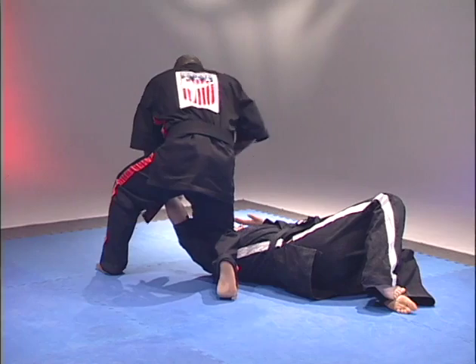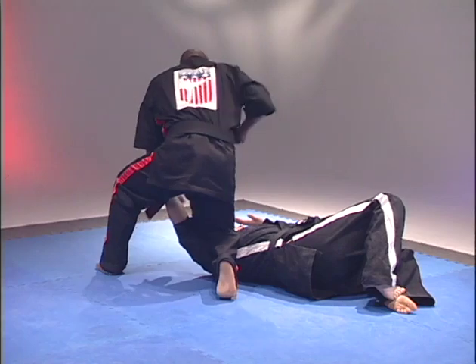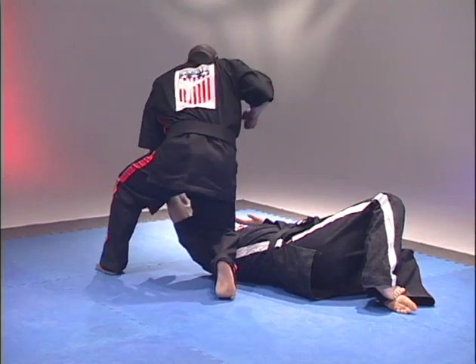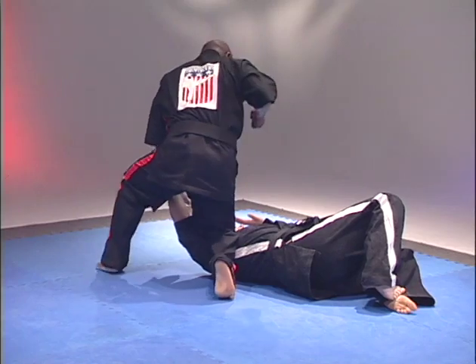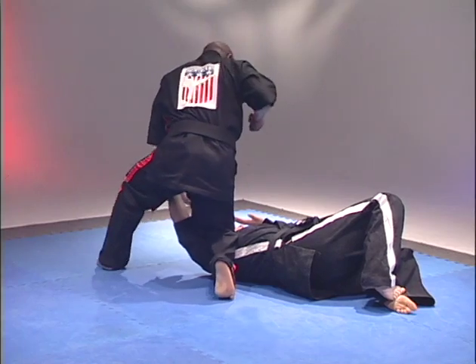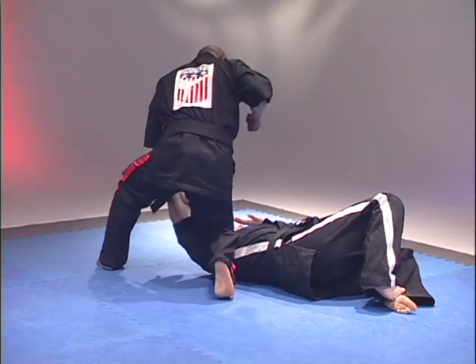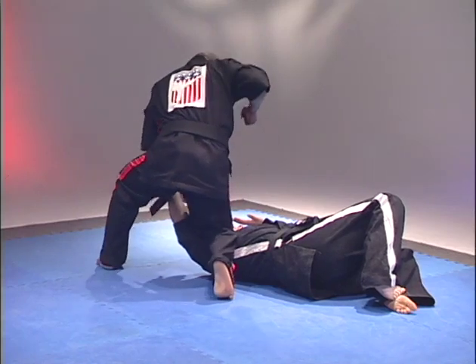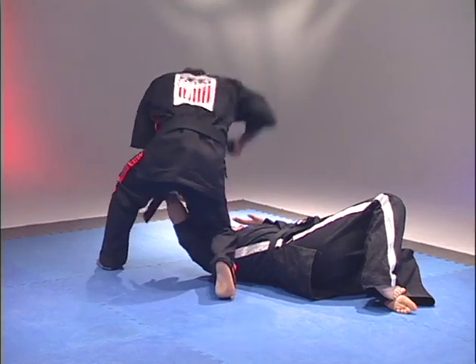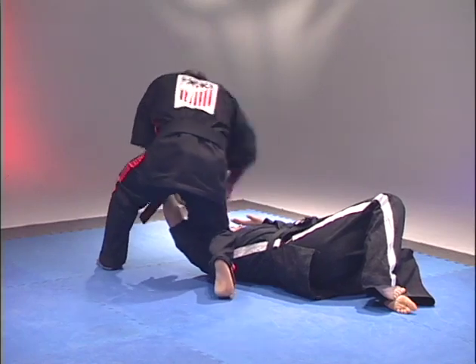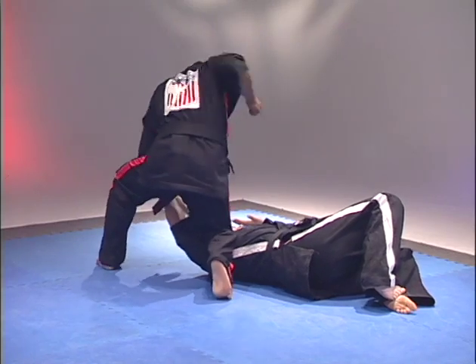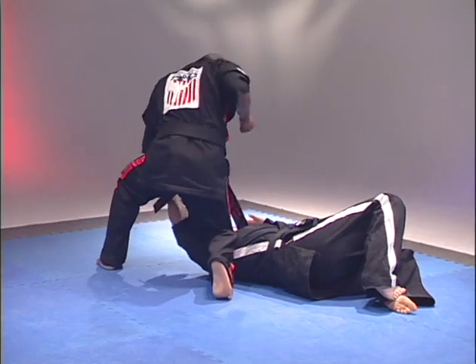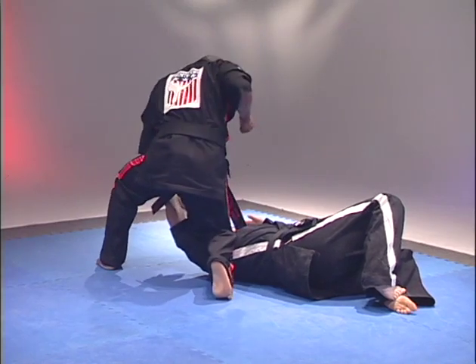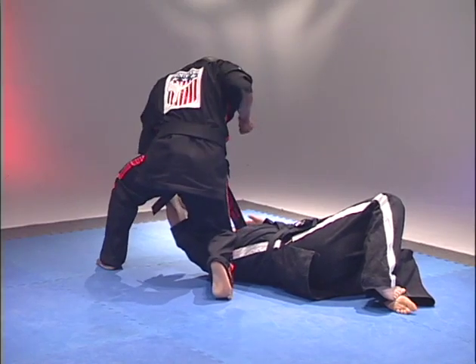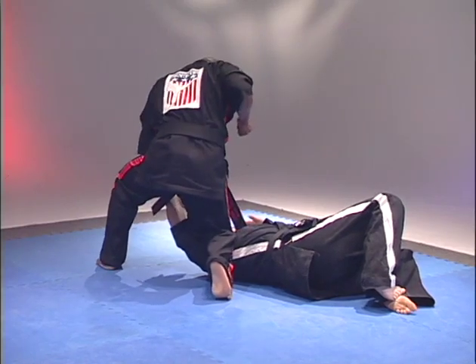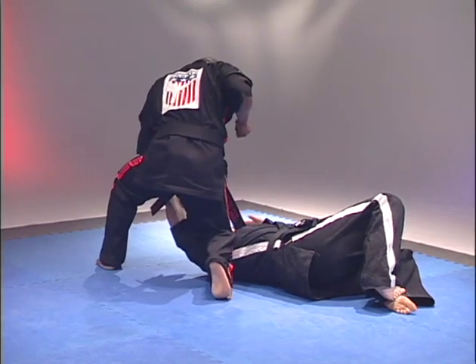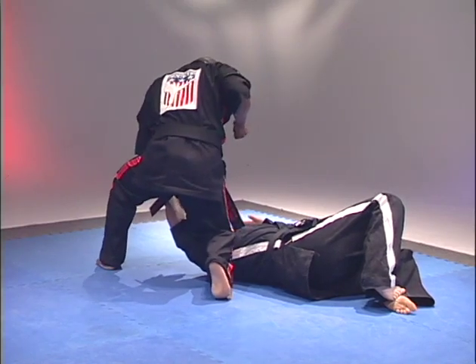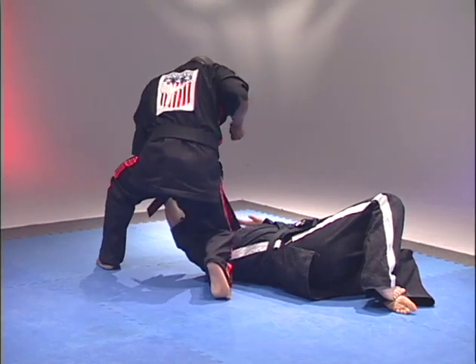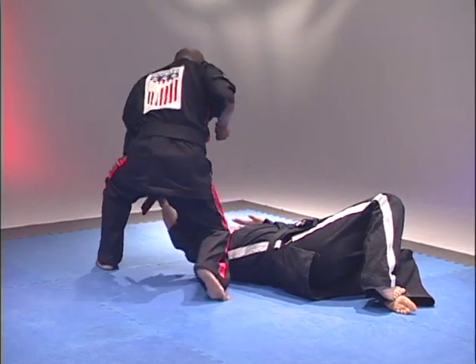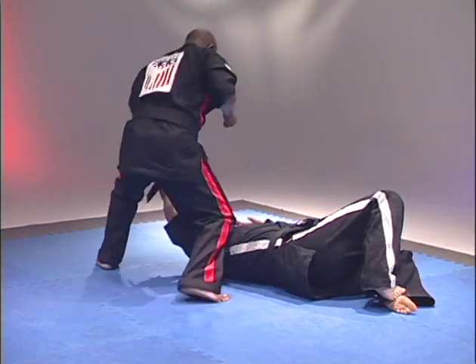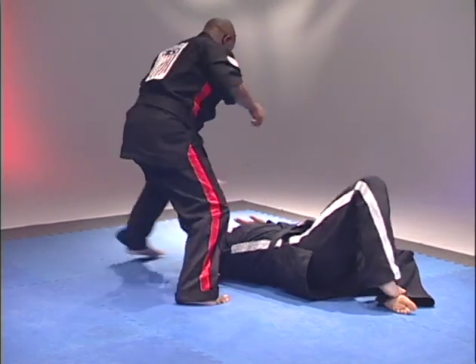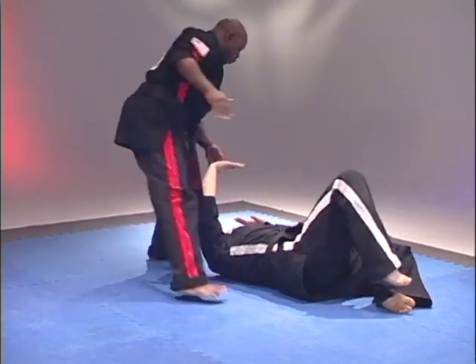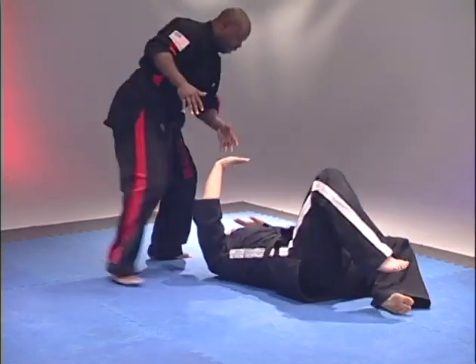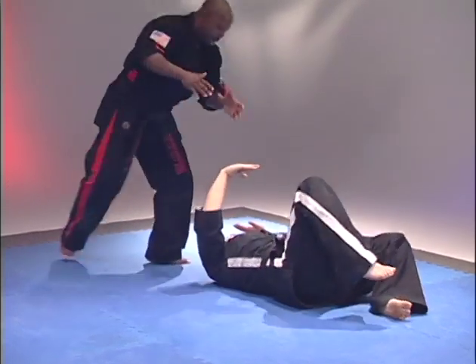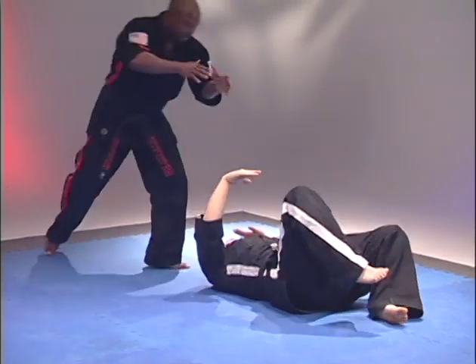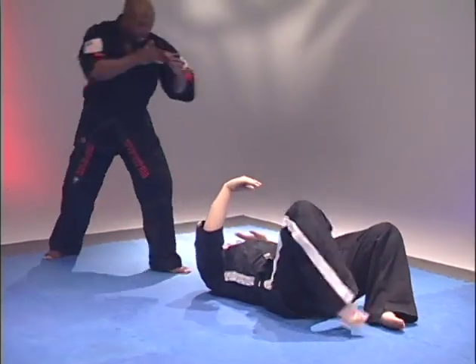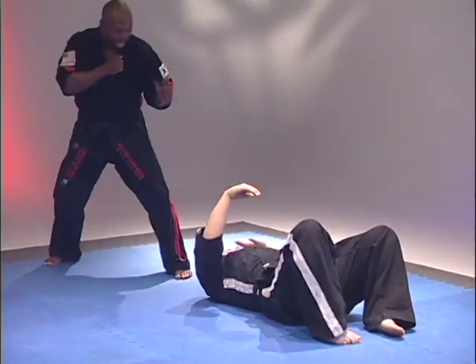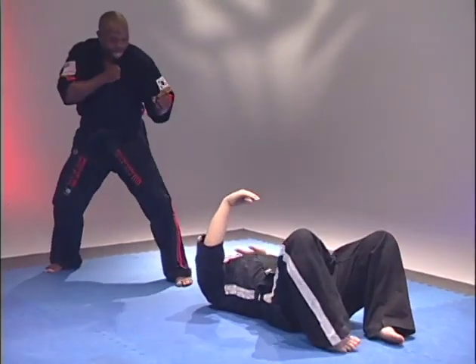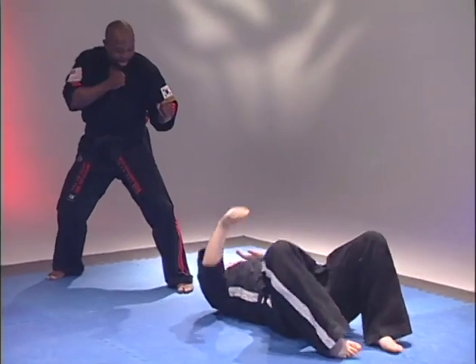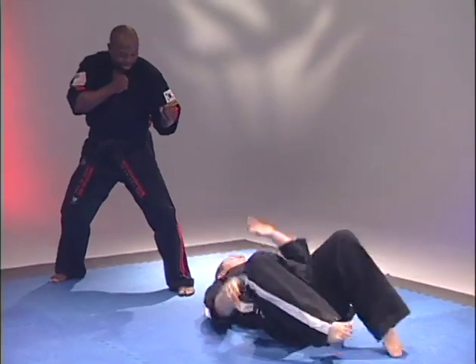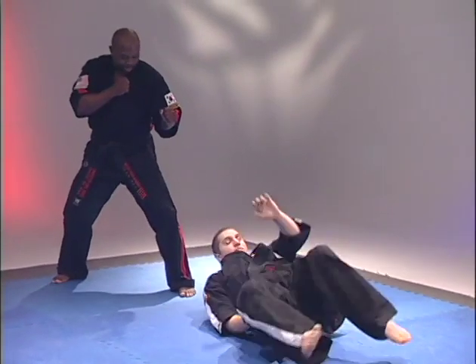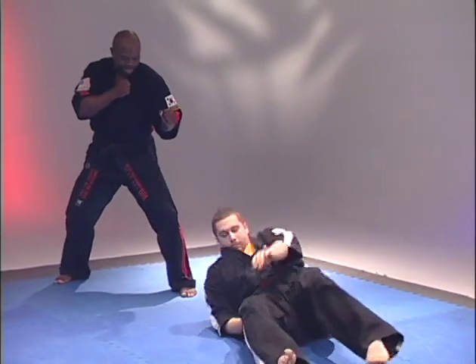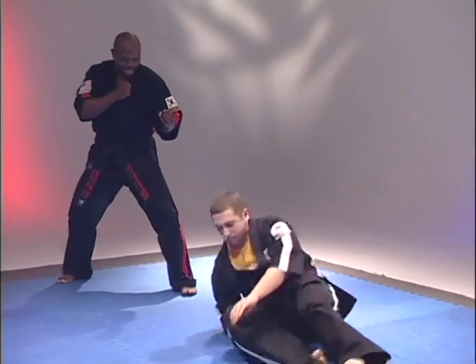That's keeping the punch. Hi-yah! Spin off. Hi-yah! To my stance.